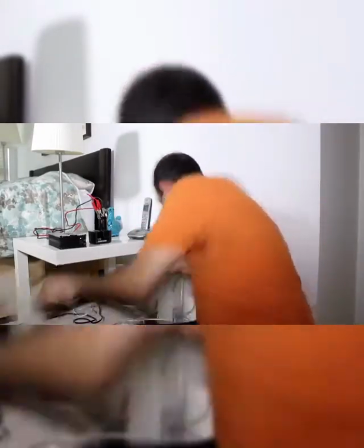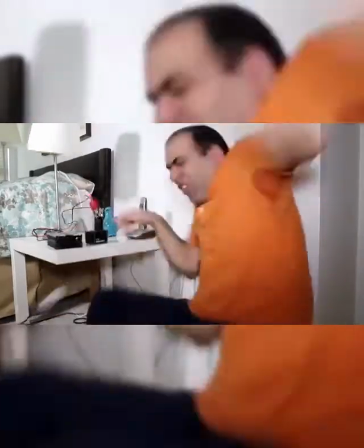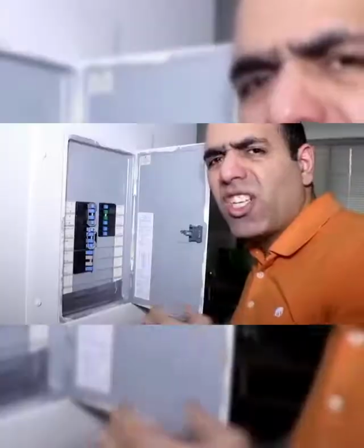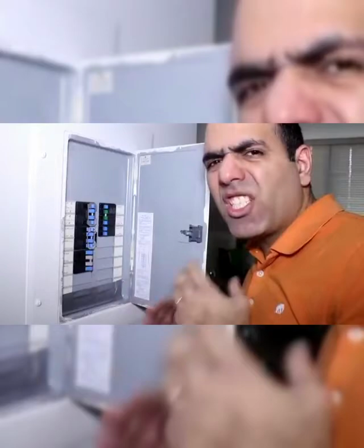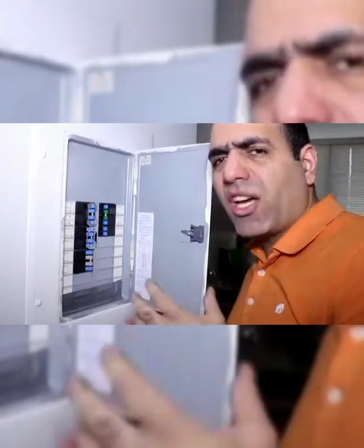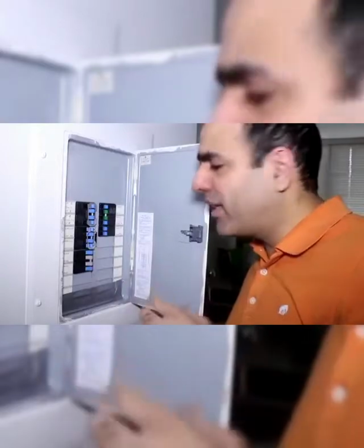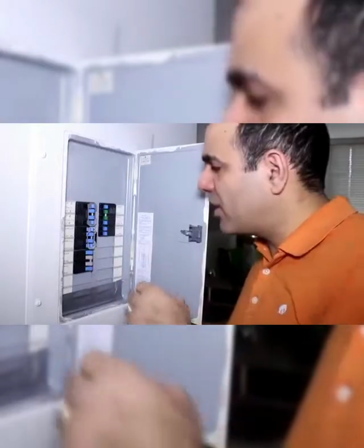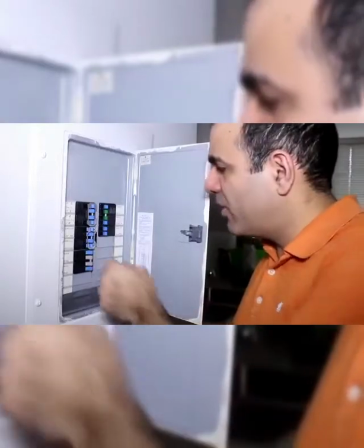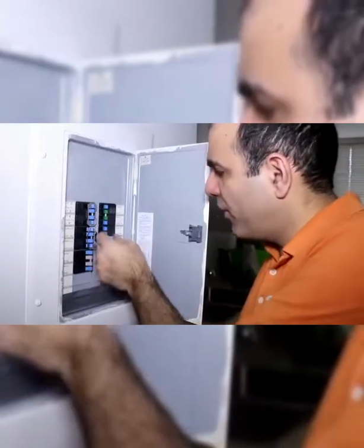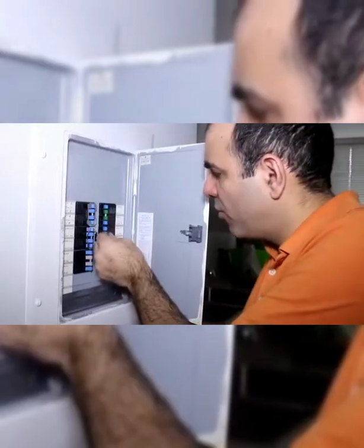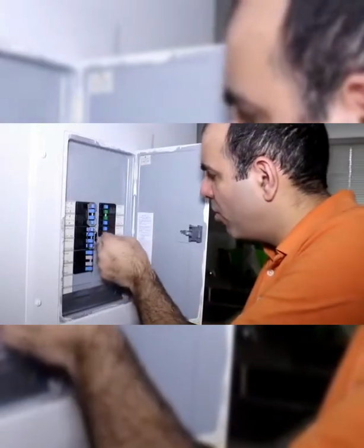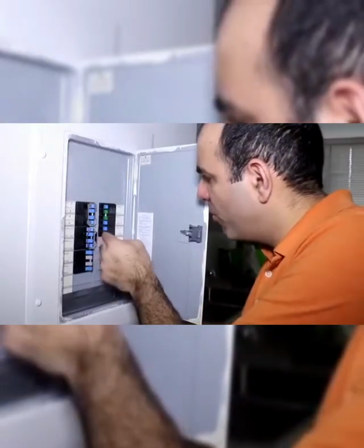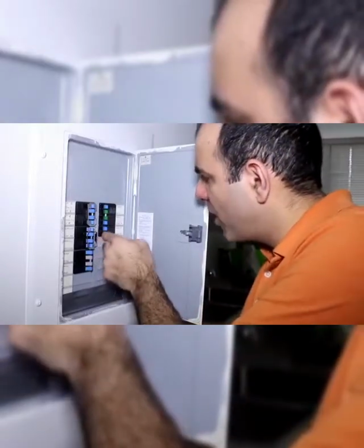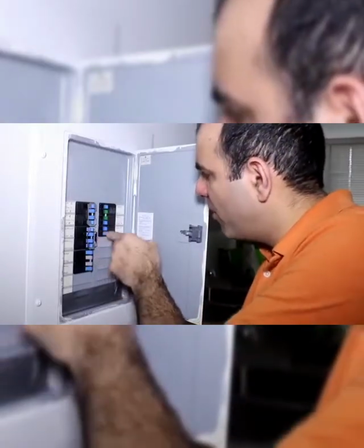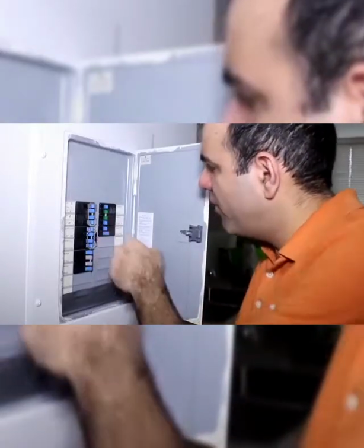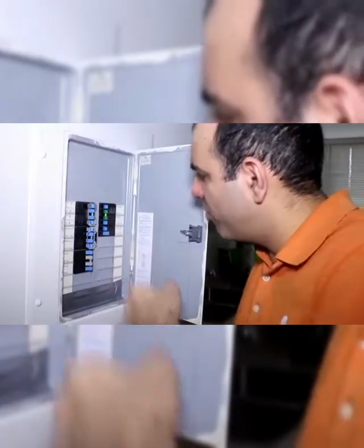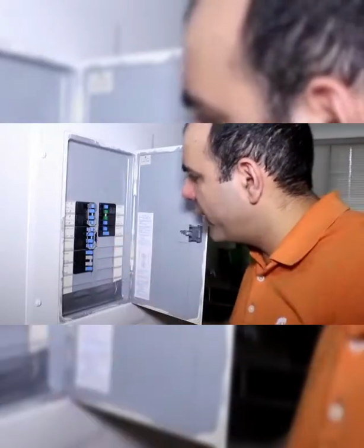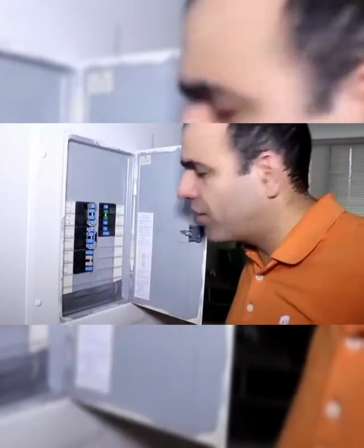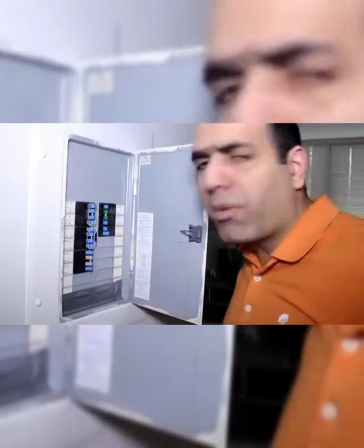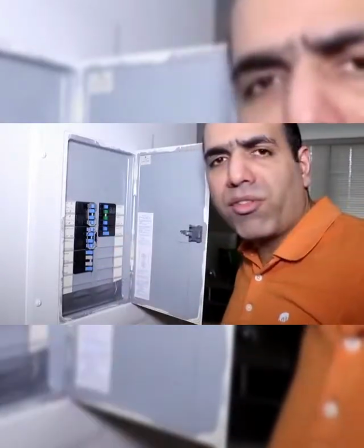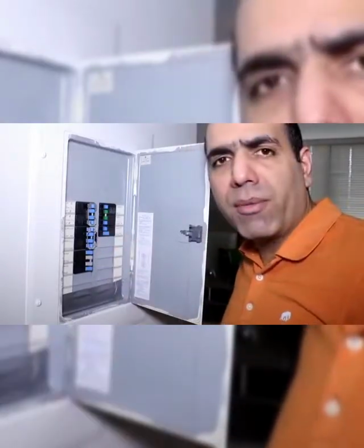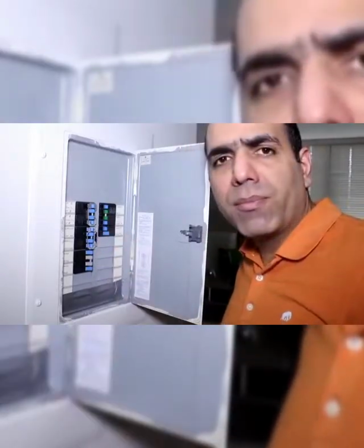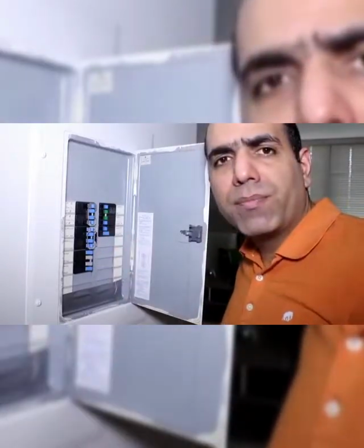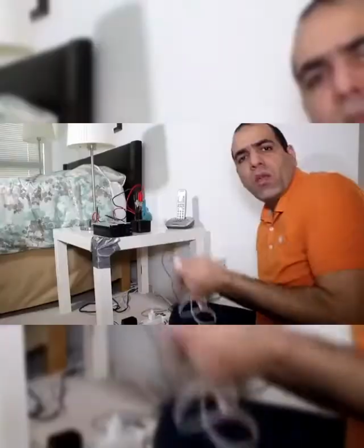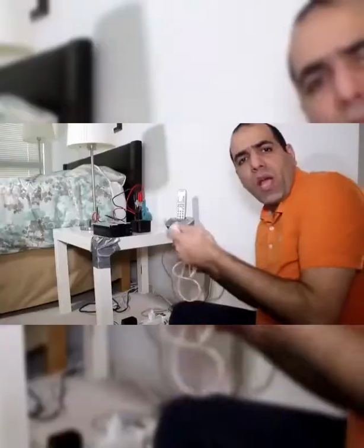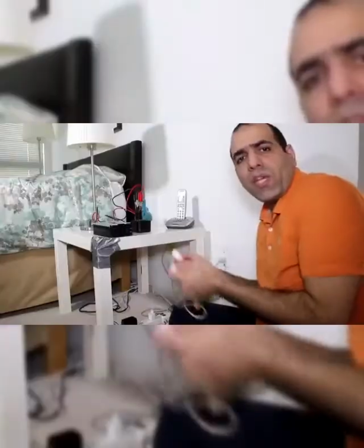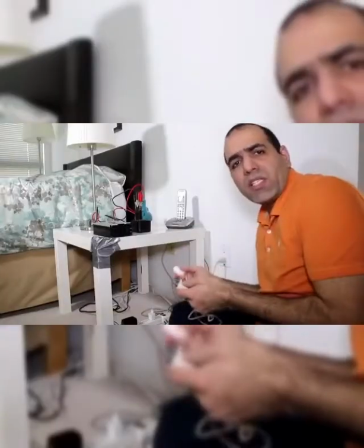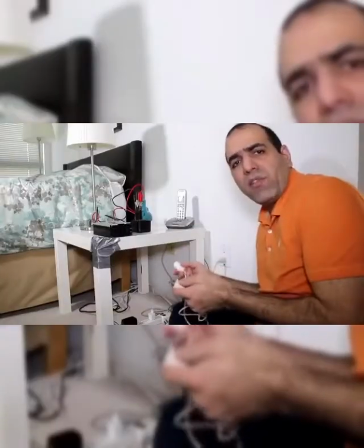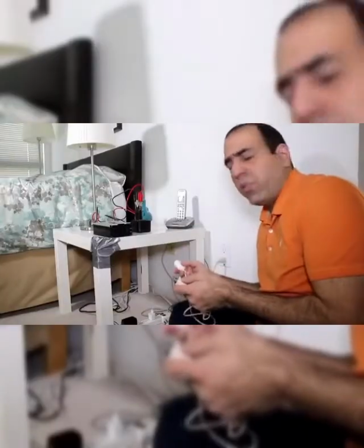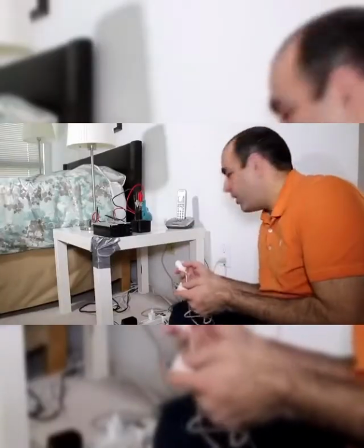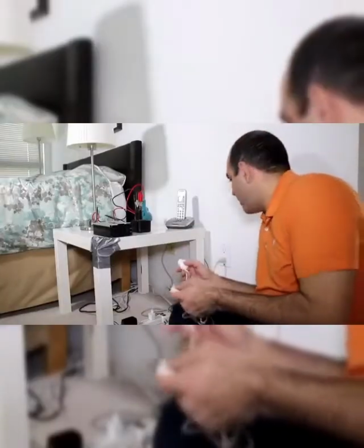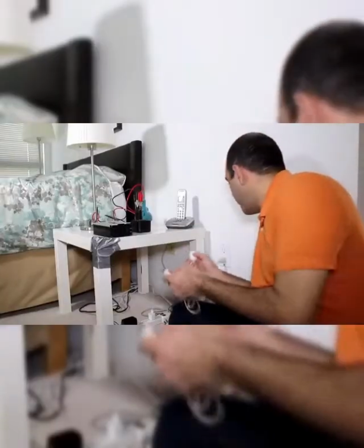Just disconnect that specific breaker — which I believe is breaker number three — now we can safely plug them in.